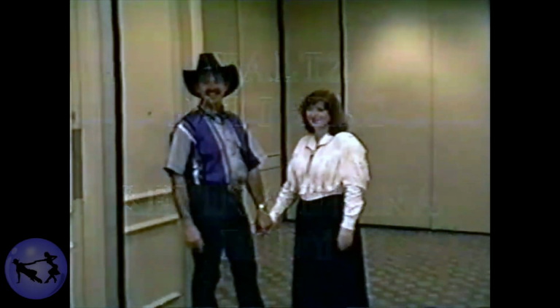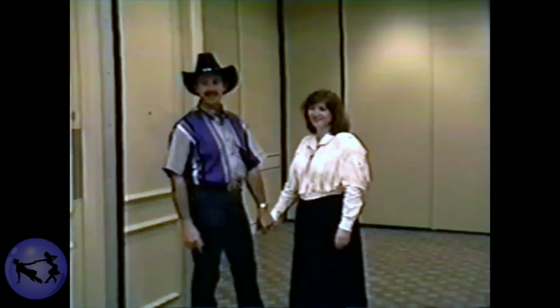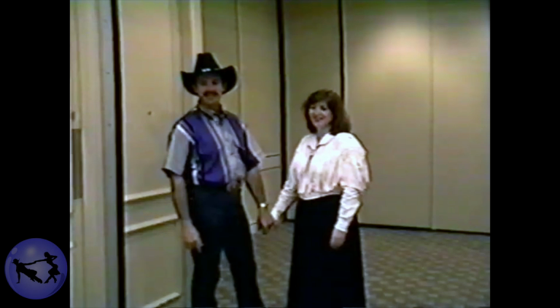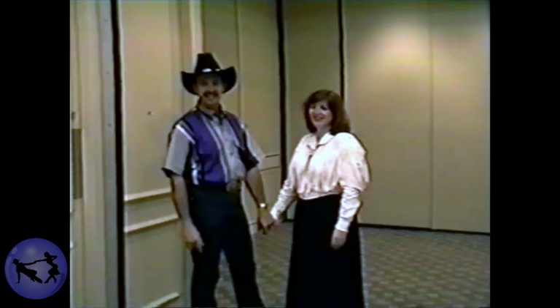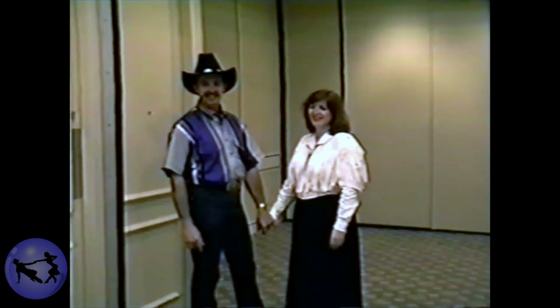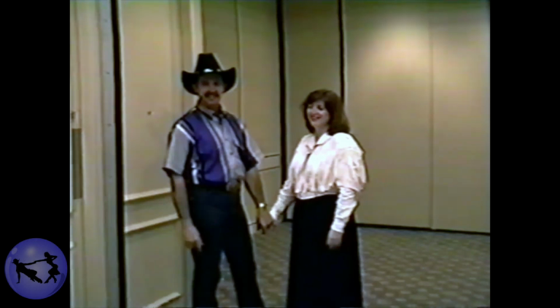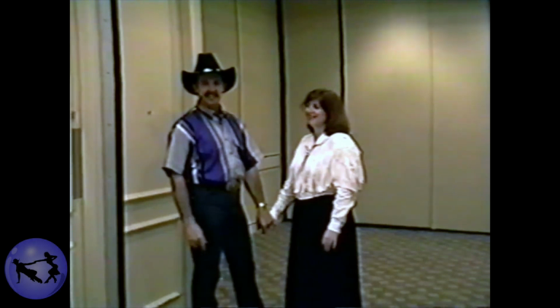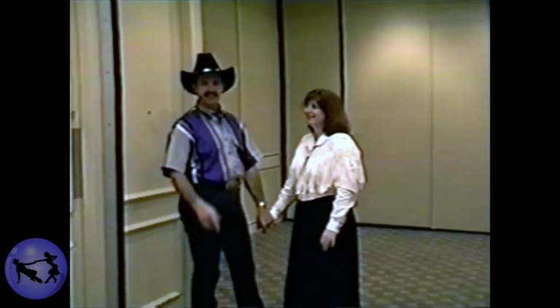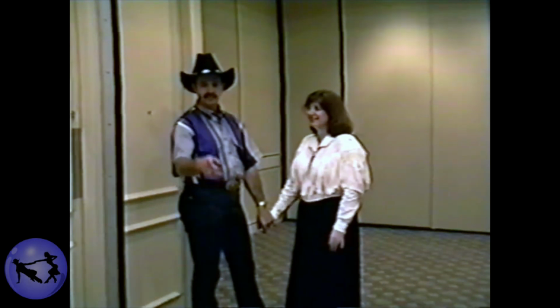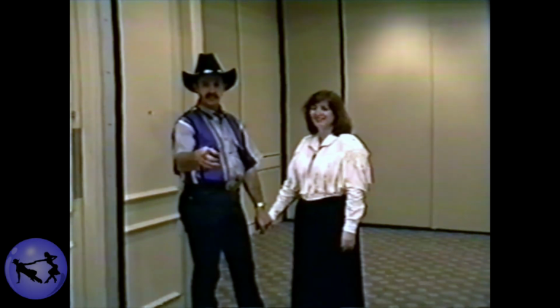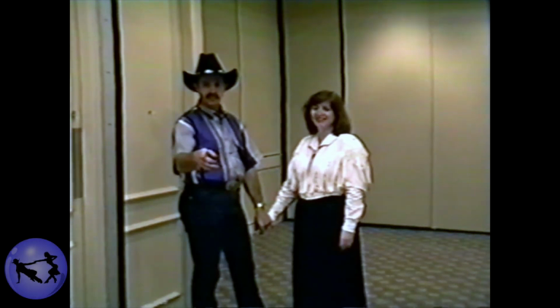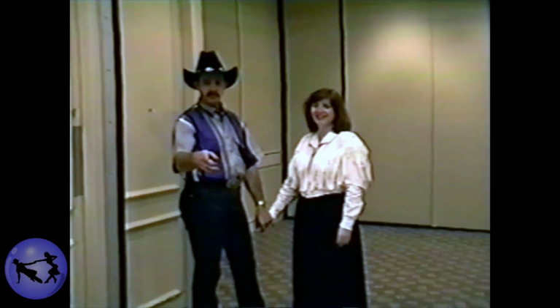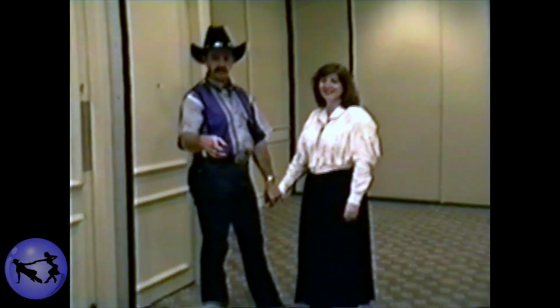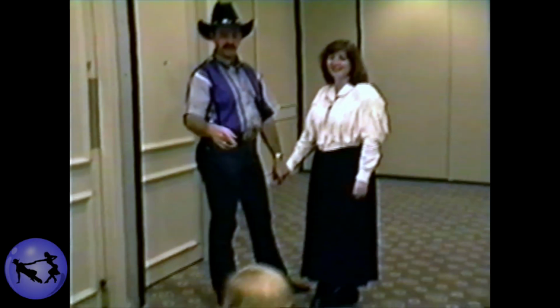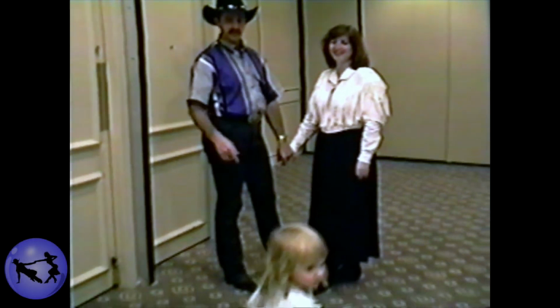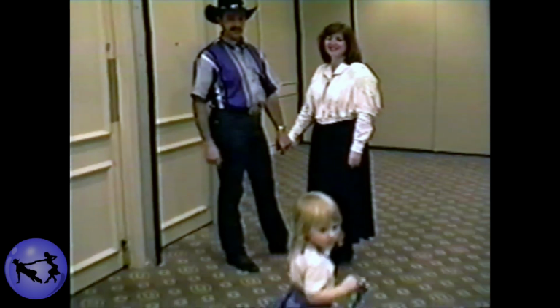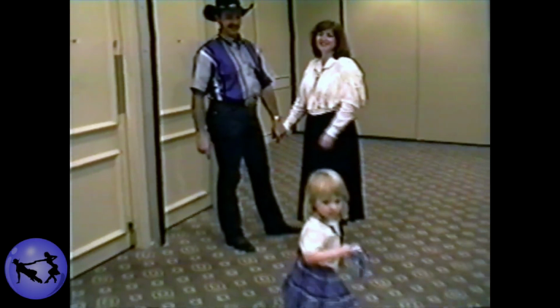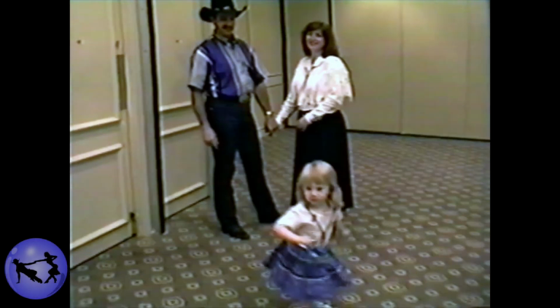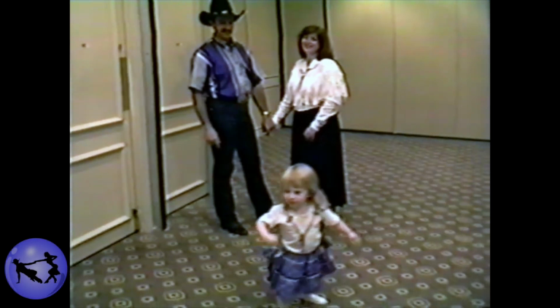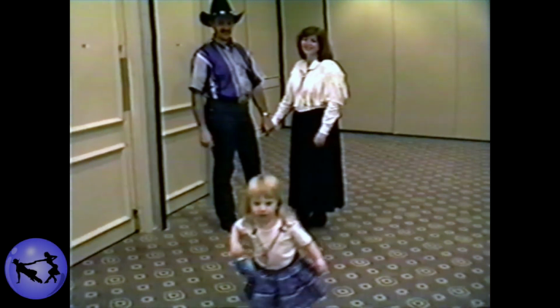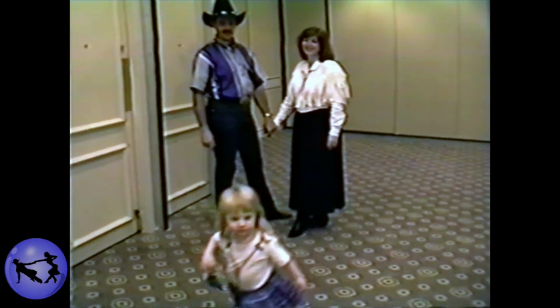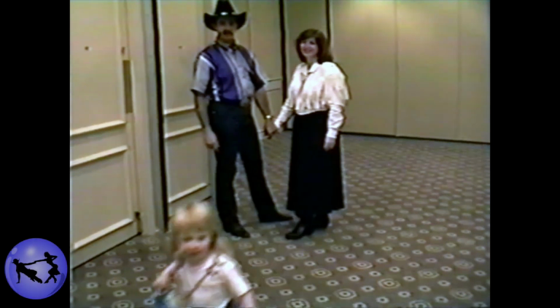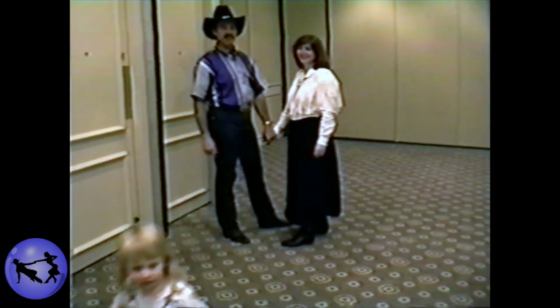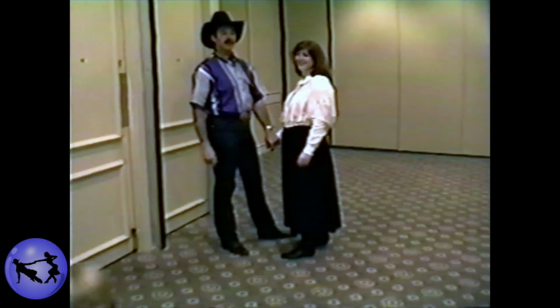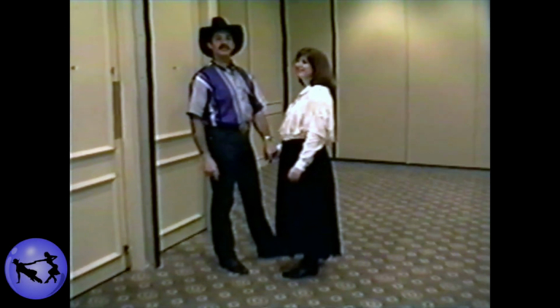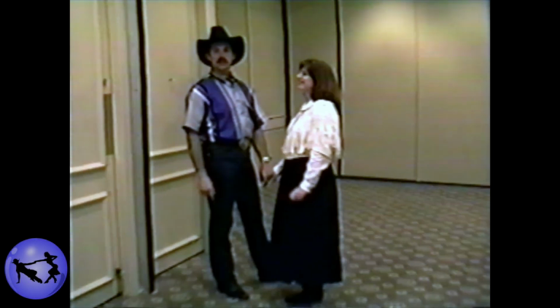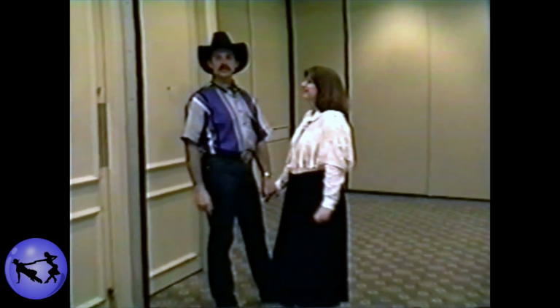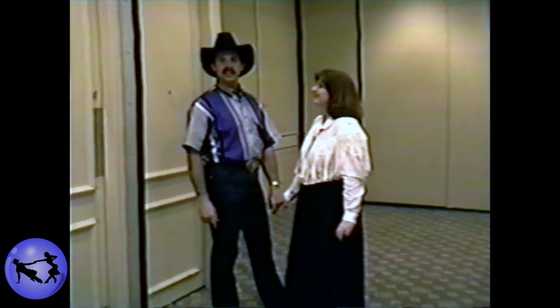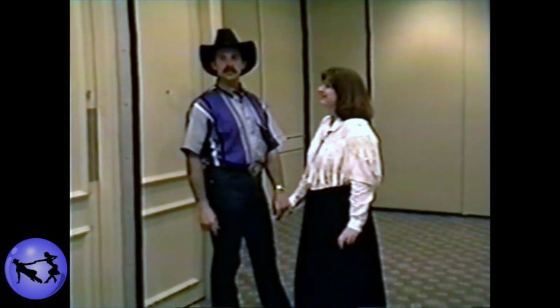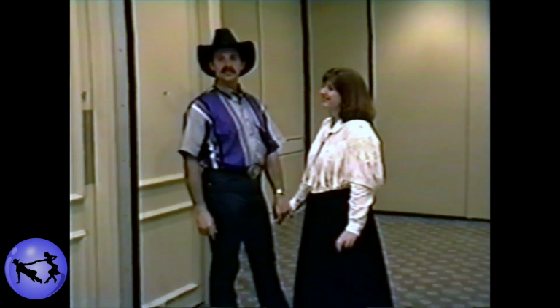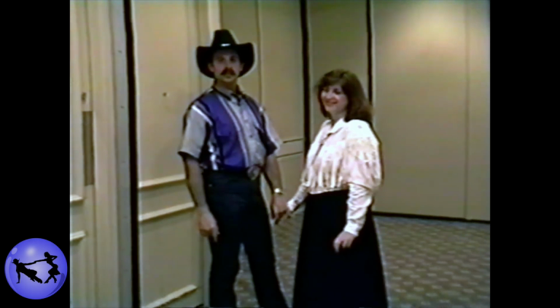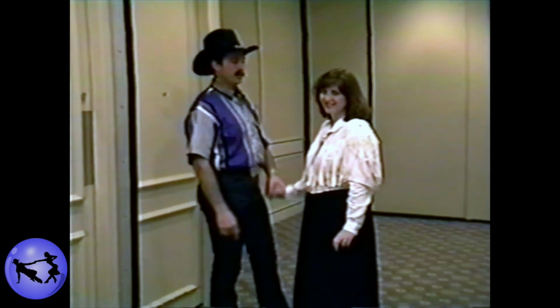I'm Kevin Eddy, this is Diane Eddy, and this is Alicia coming in the picture here — she's always in the picture. This is our waltz class we did on Sunday morning.